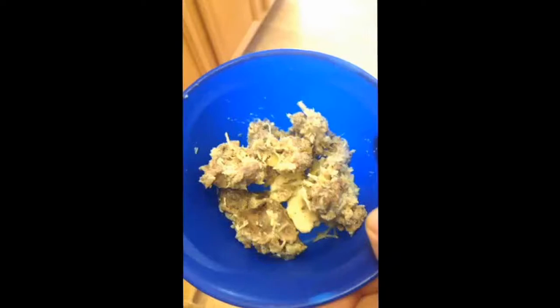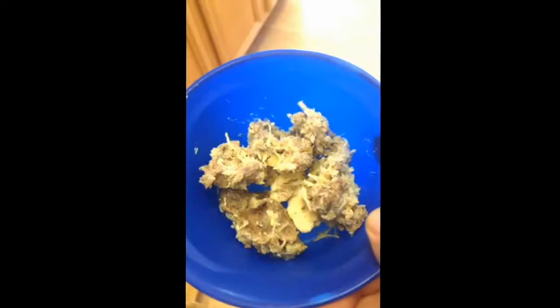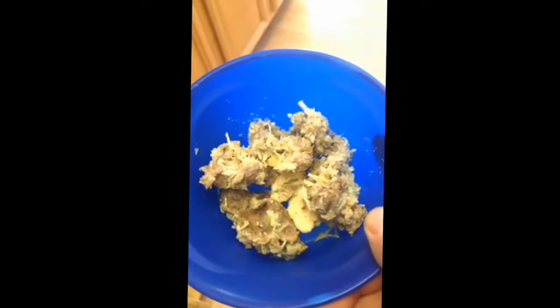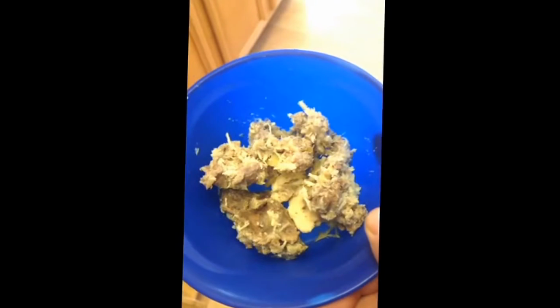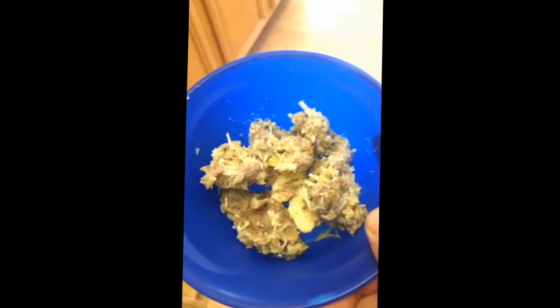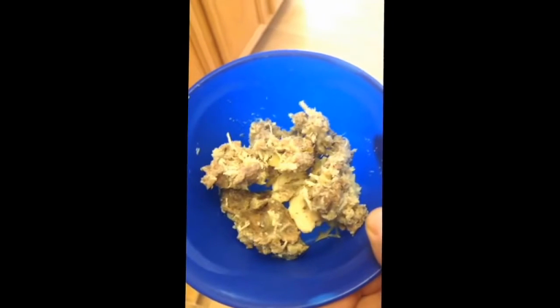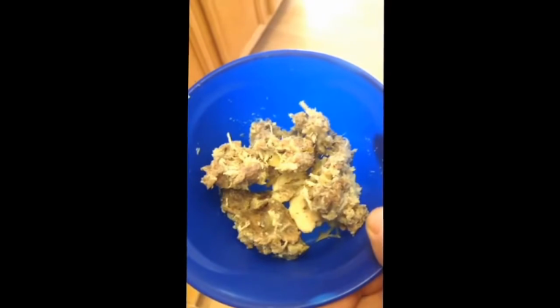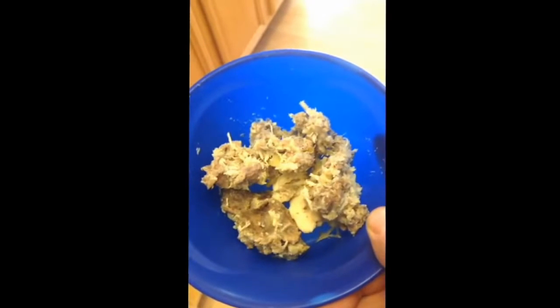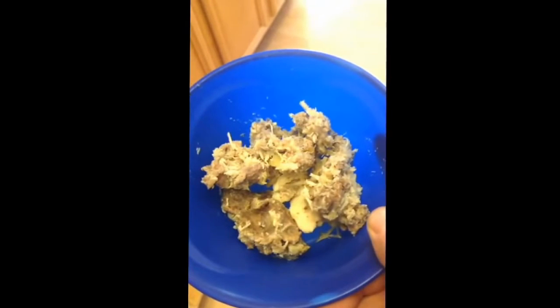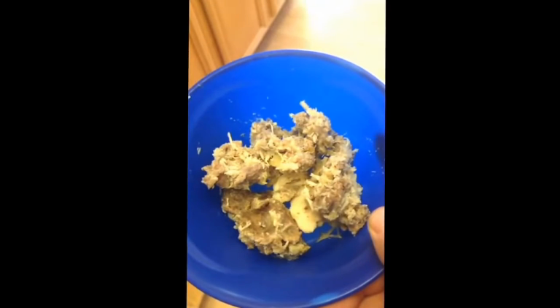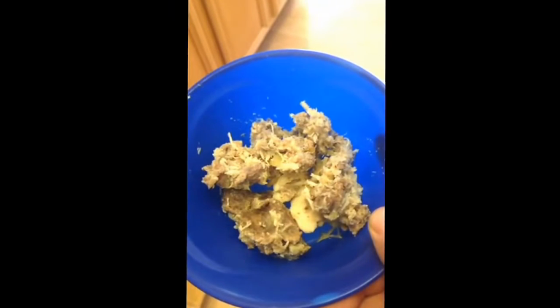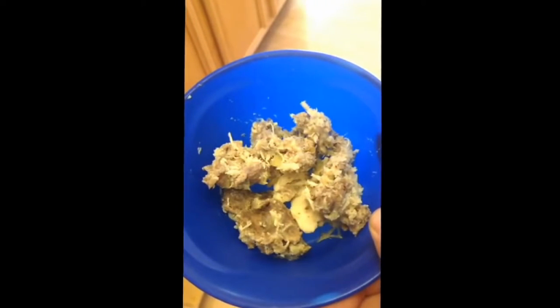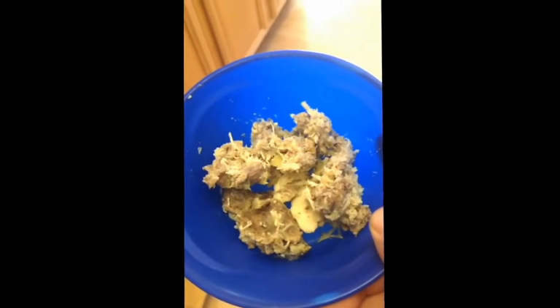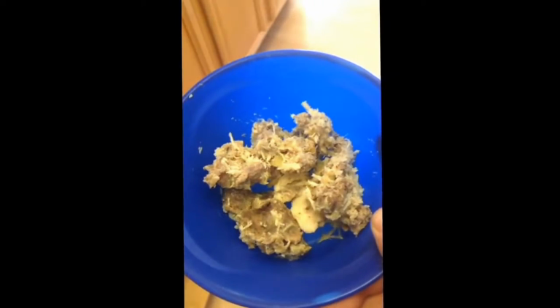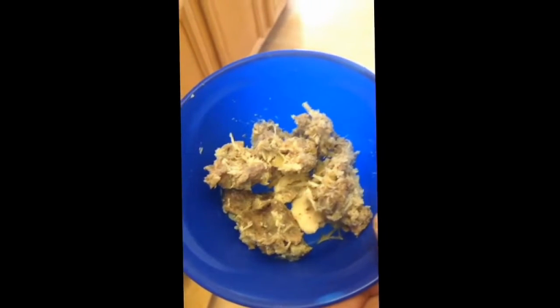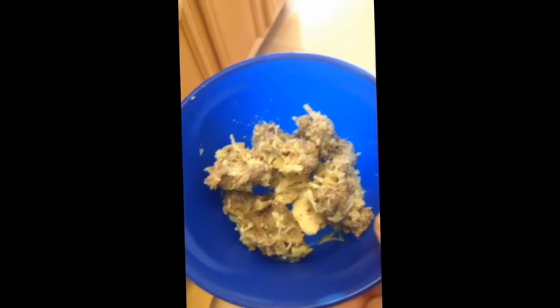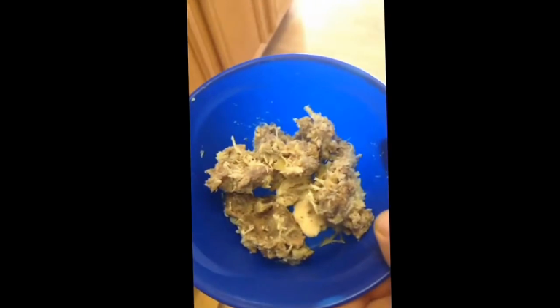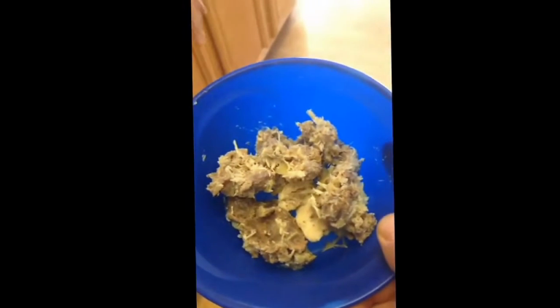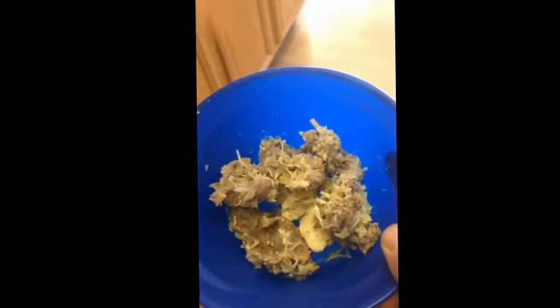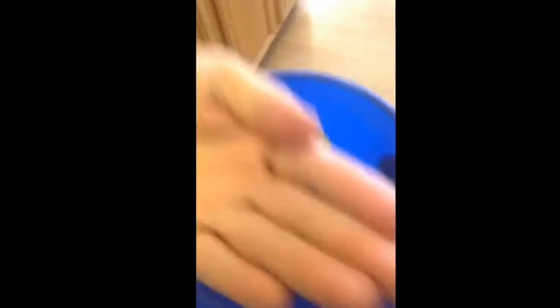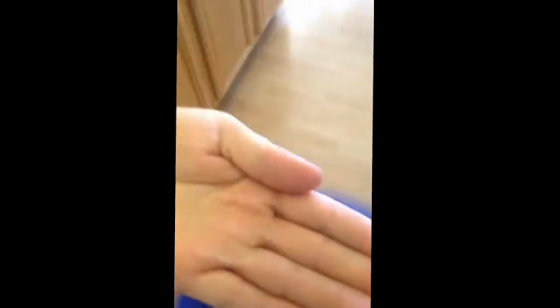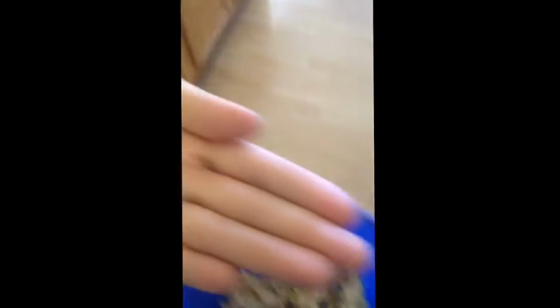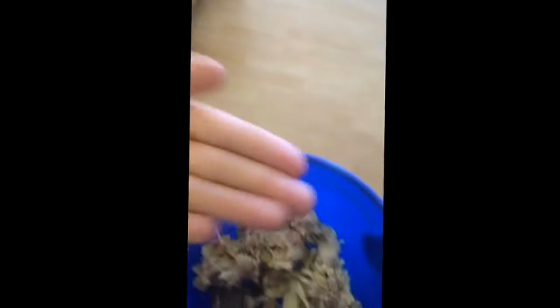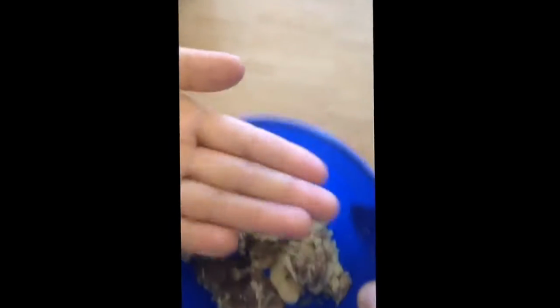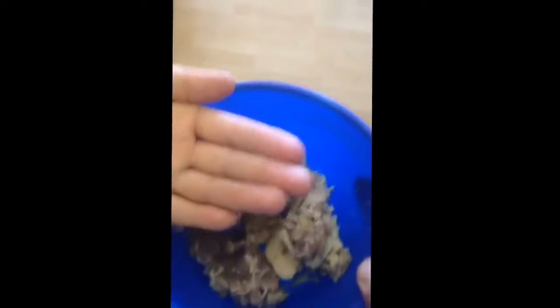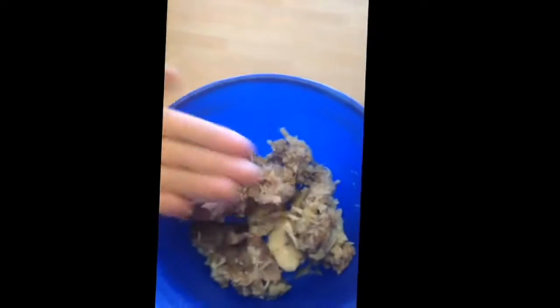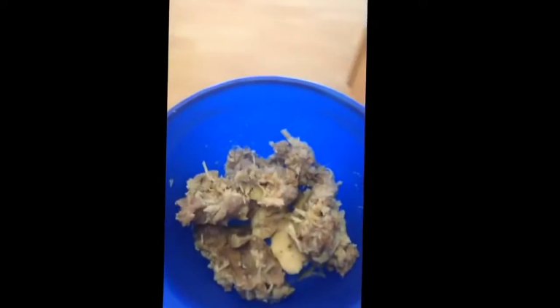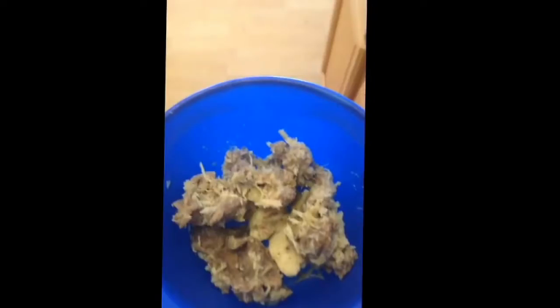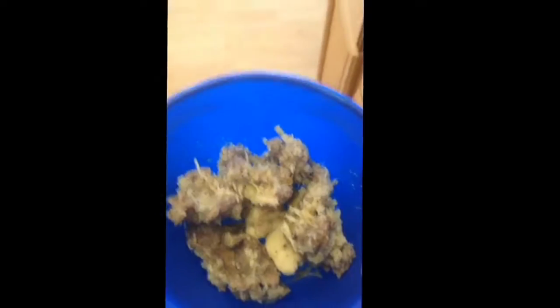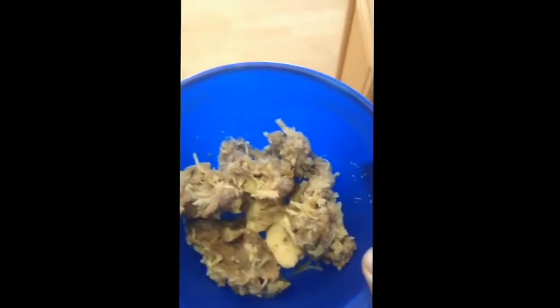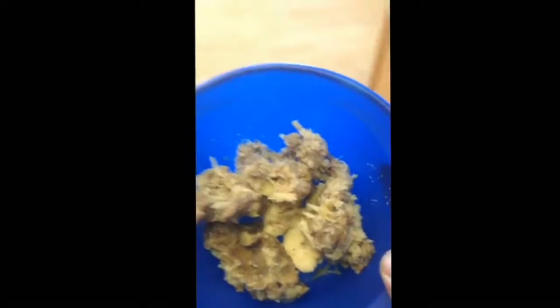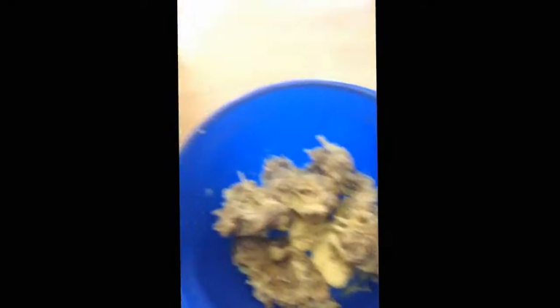Homemade dog food. Chicken, chicken hearts, hamburgers, potatoes. Apples.